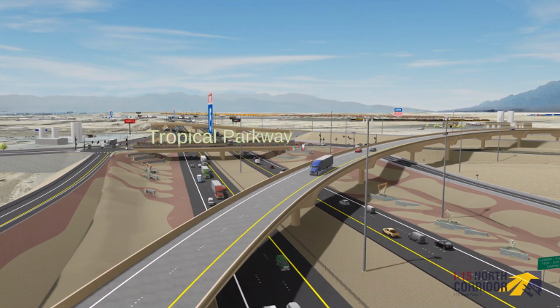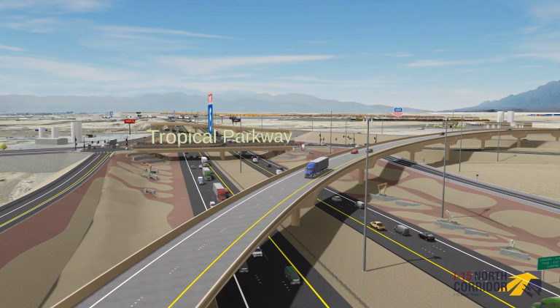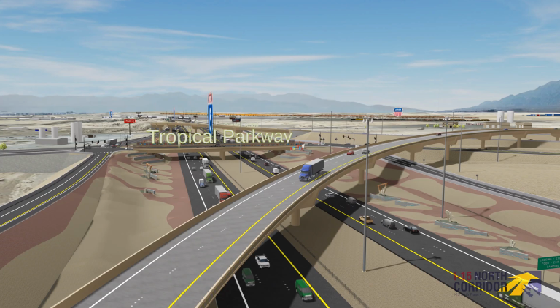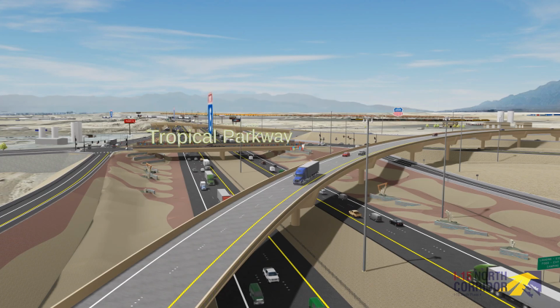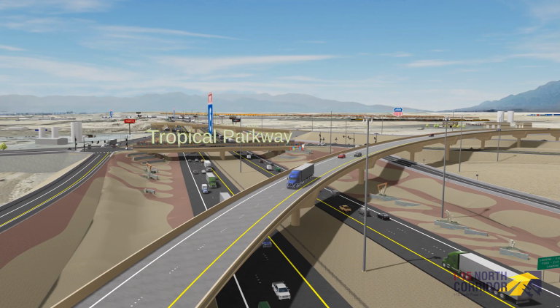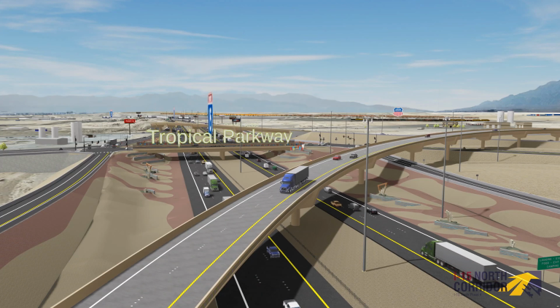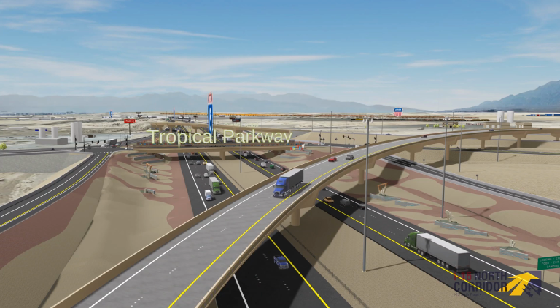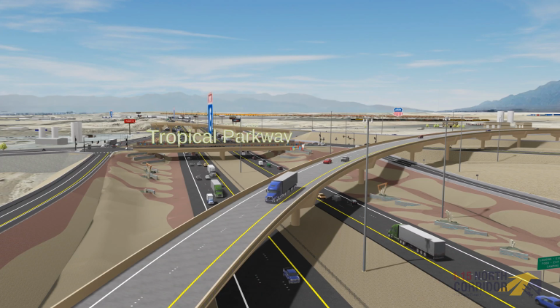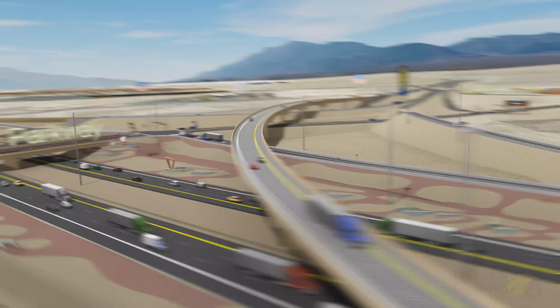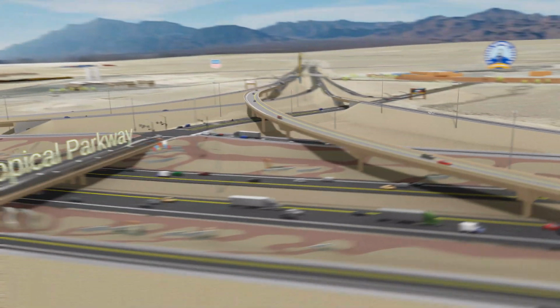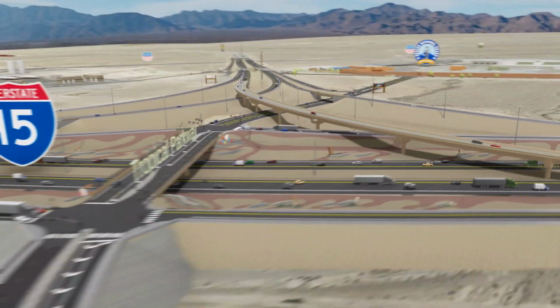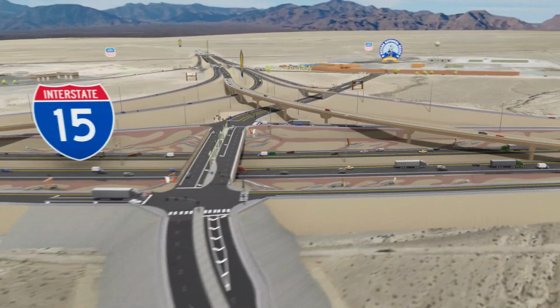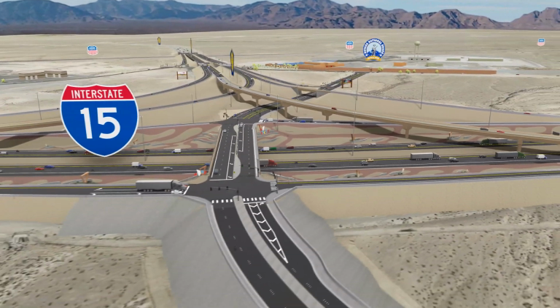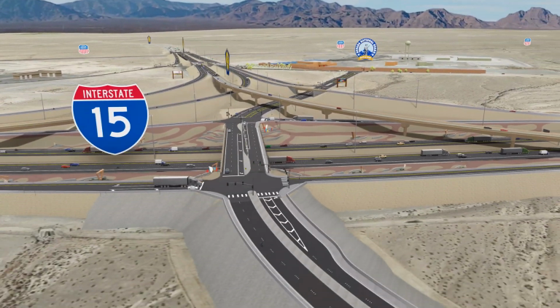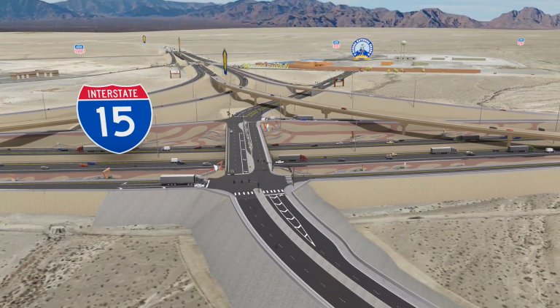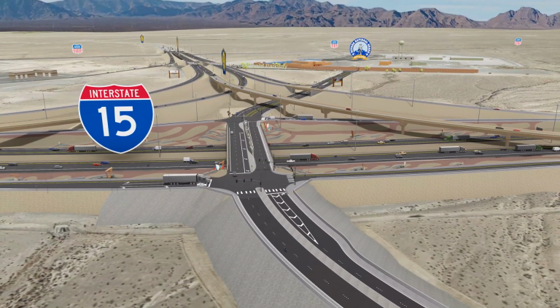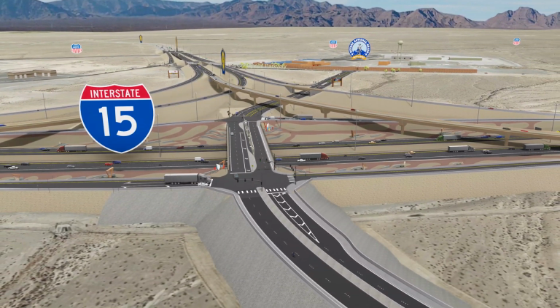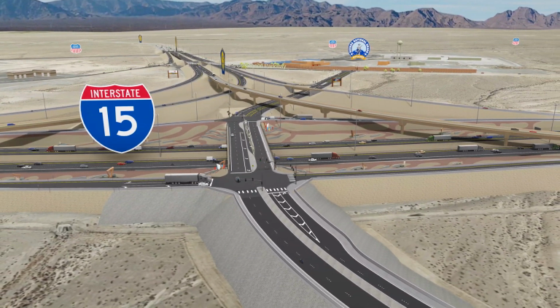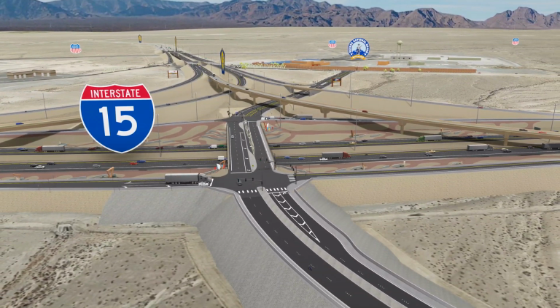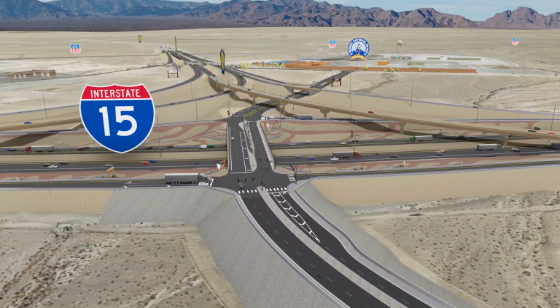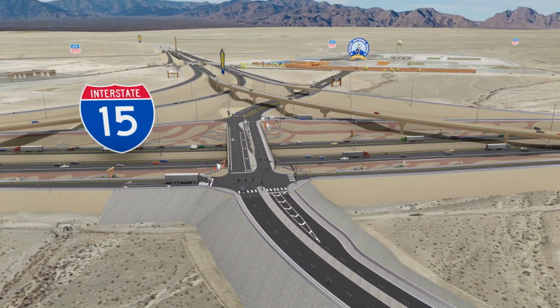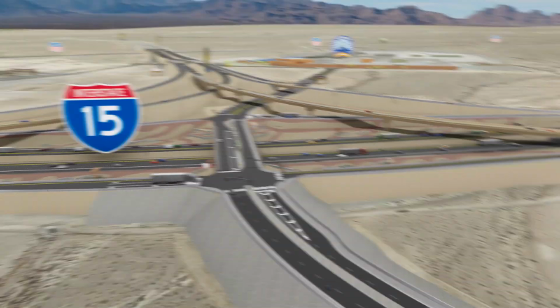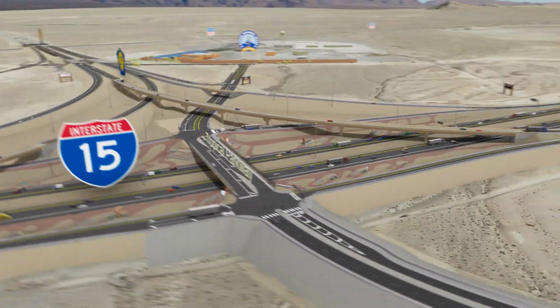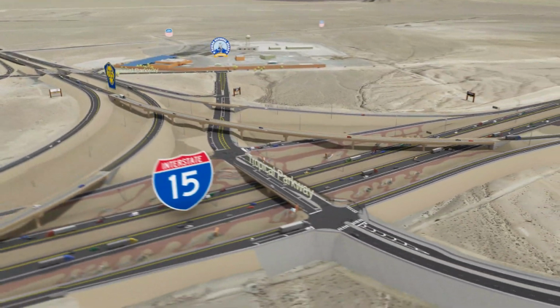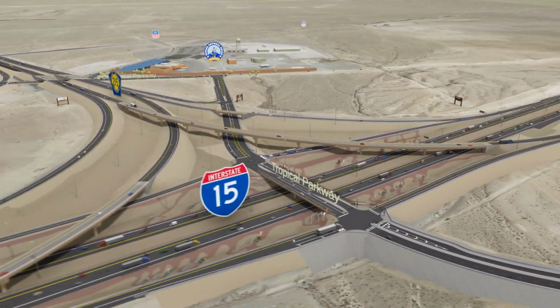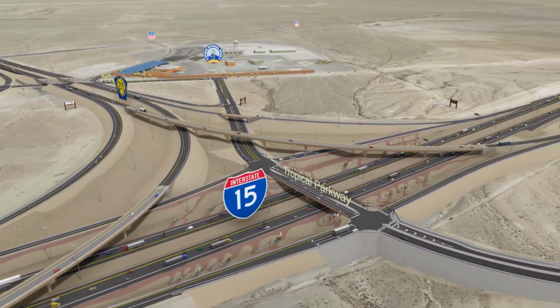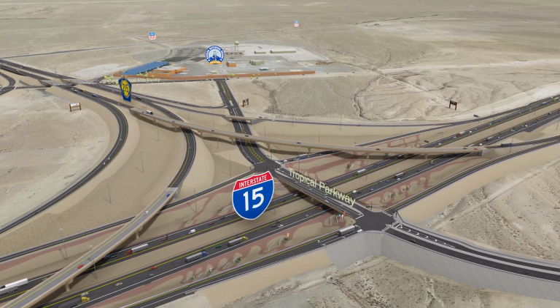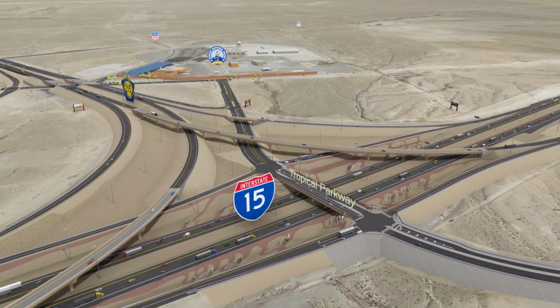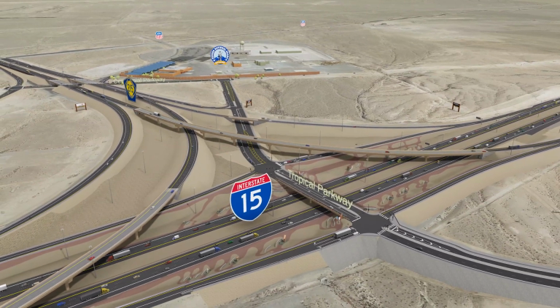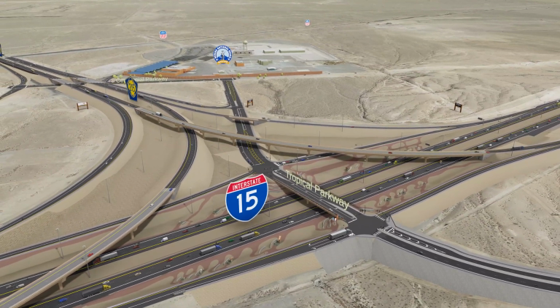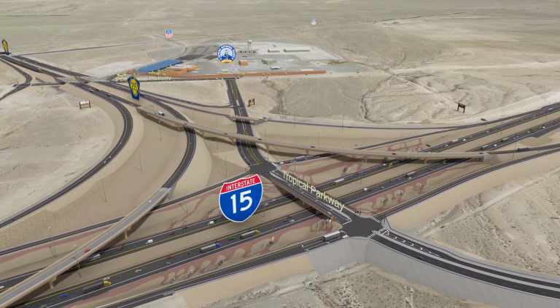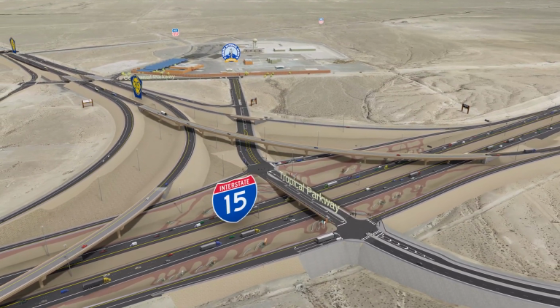Rock motif patterns, sculptures, and other landscaping features draw inspiration from alluvial fan patterns and other local themes.